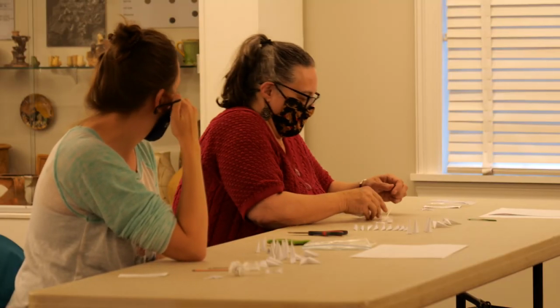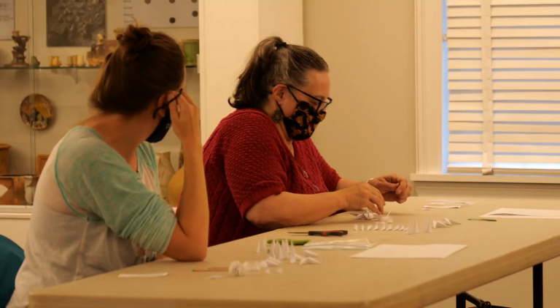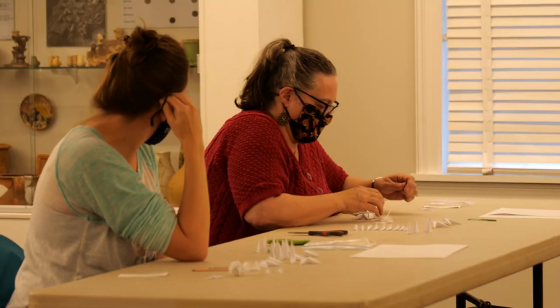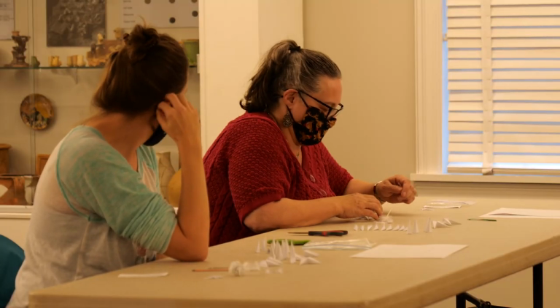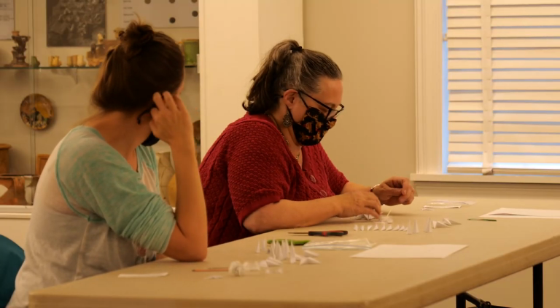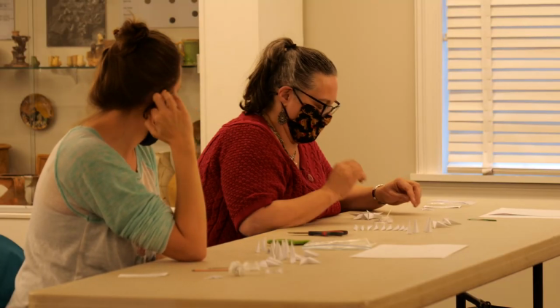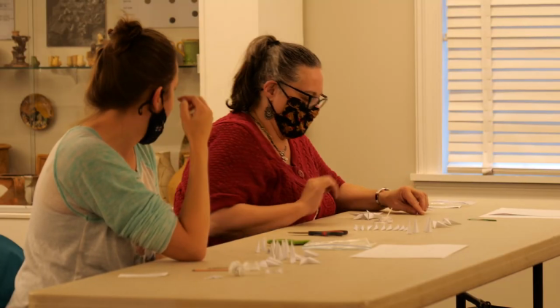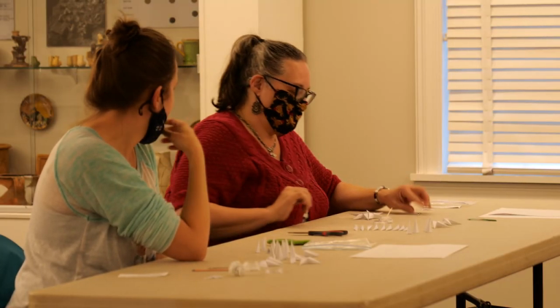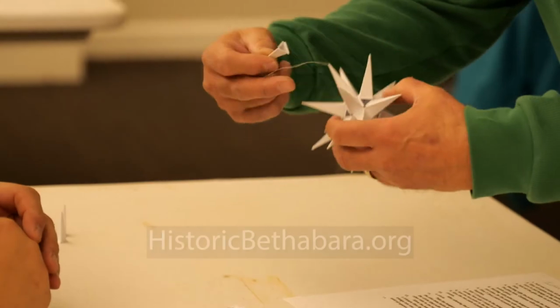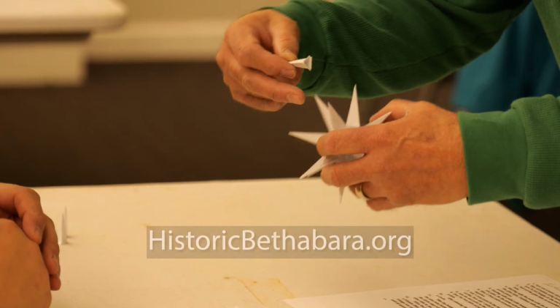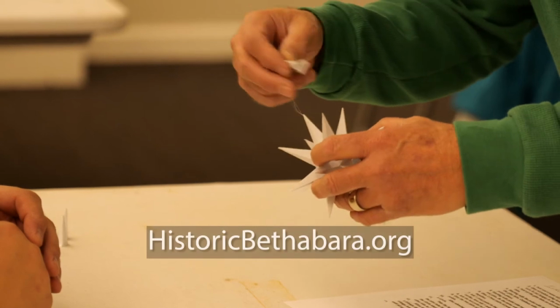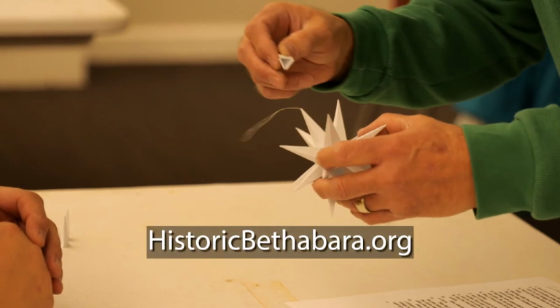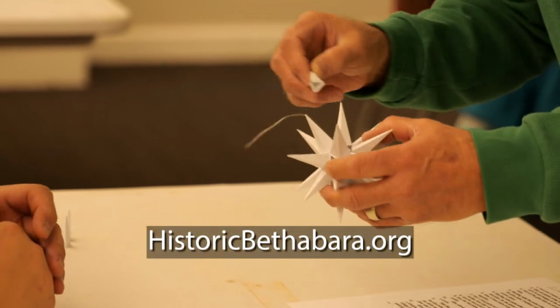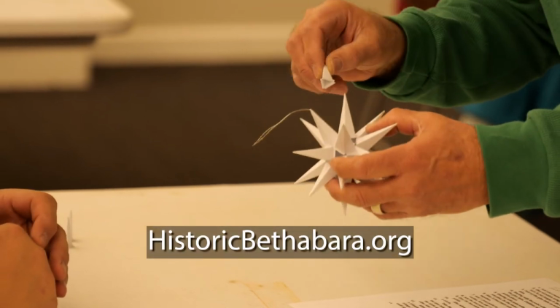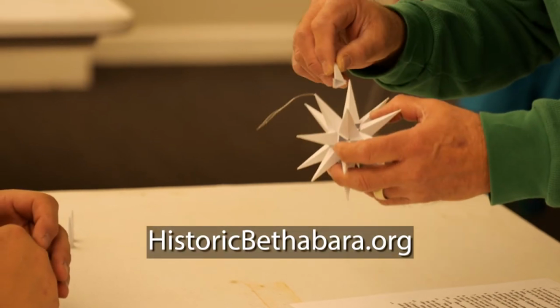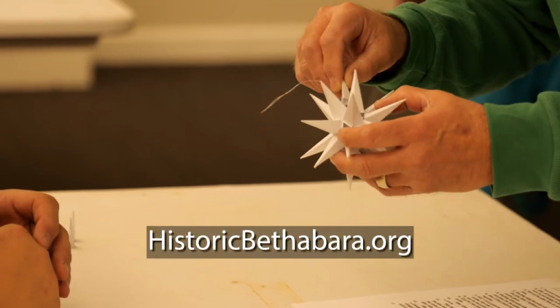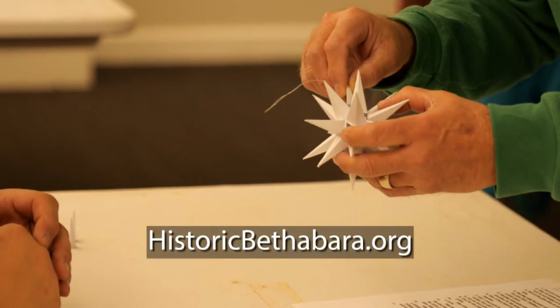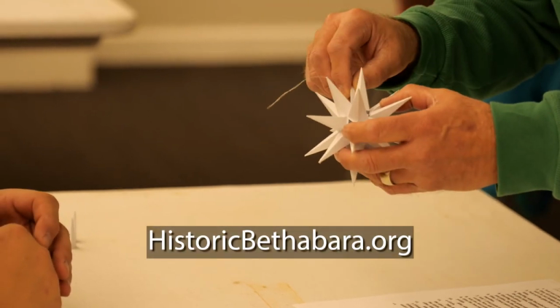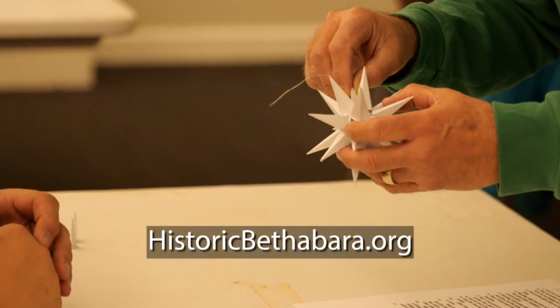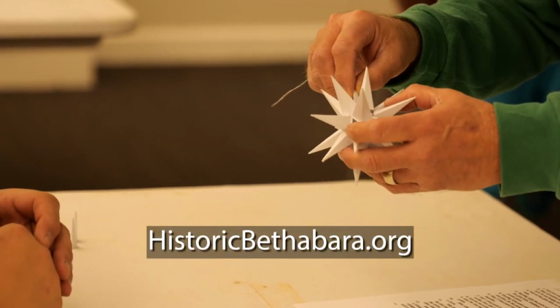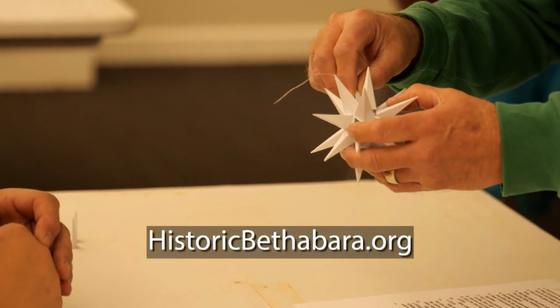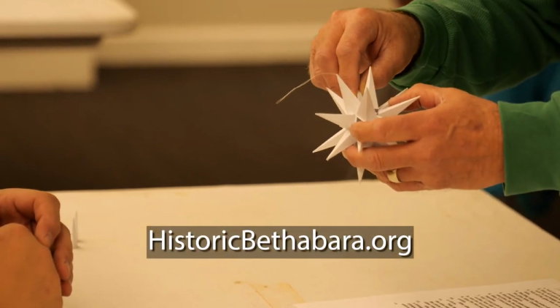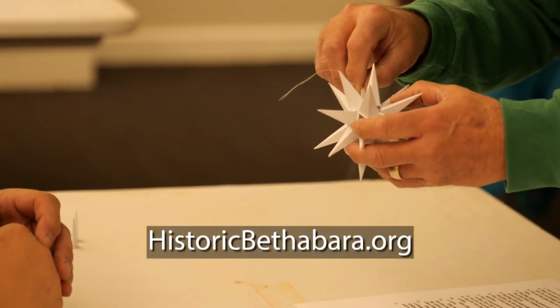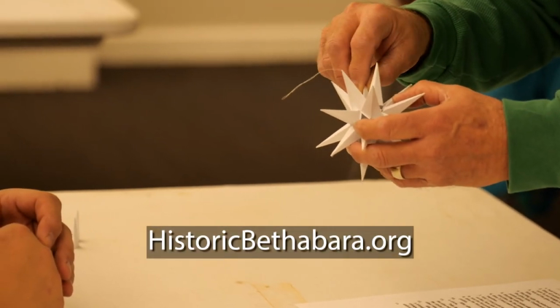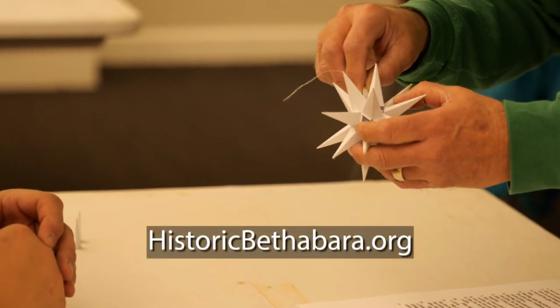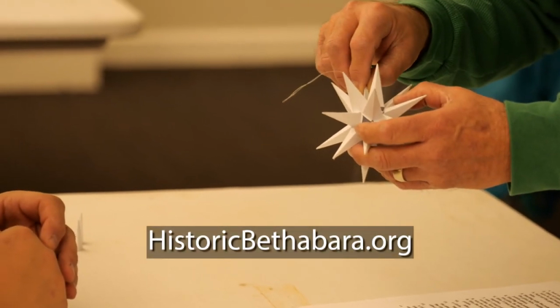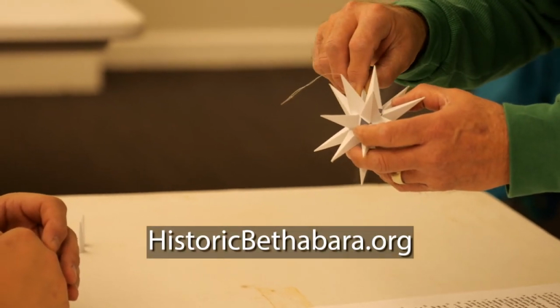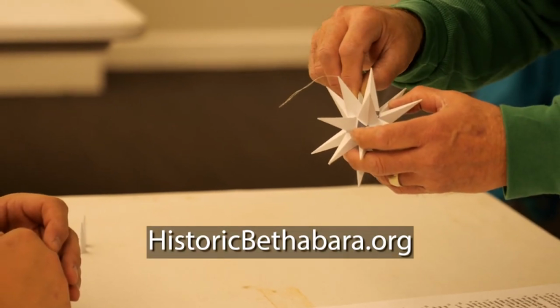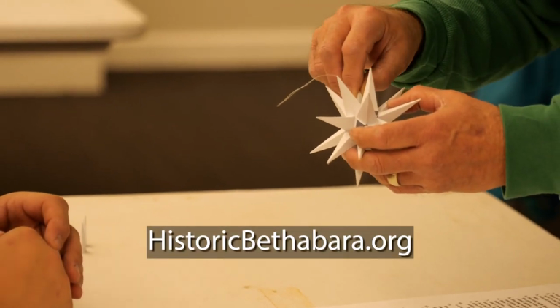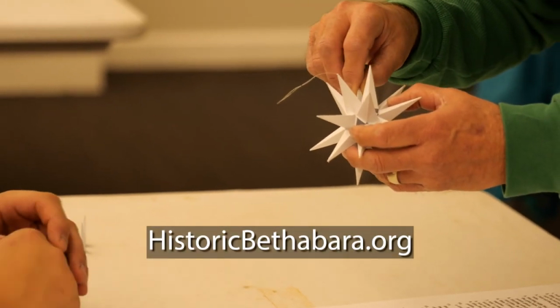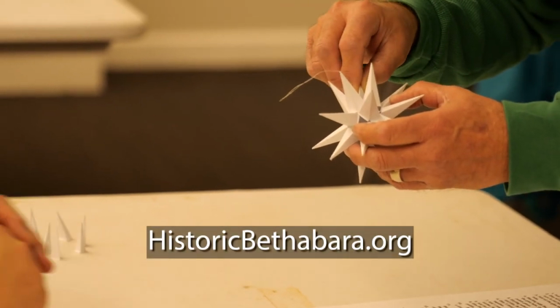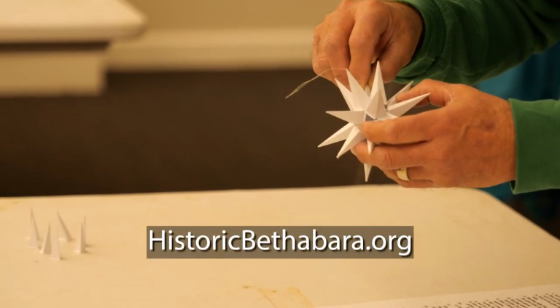To find out more about Historic Bethabara, come out and visit us or visit our website, historicbethabara.org.